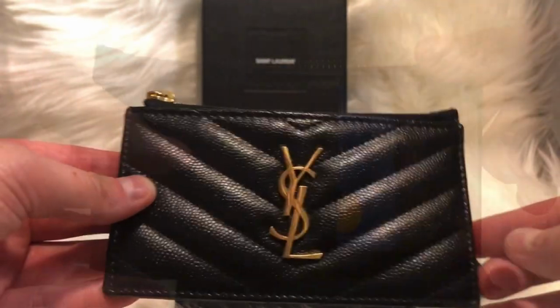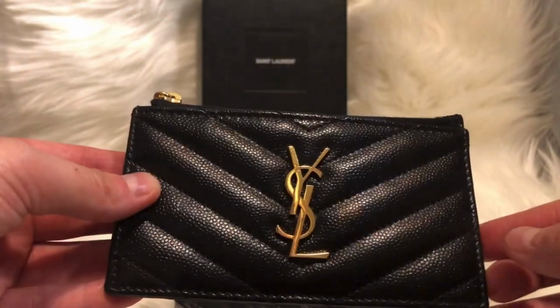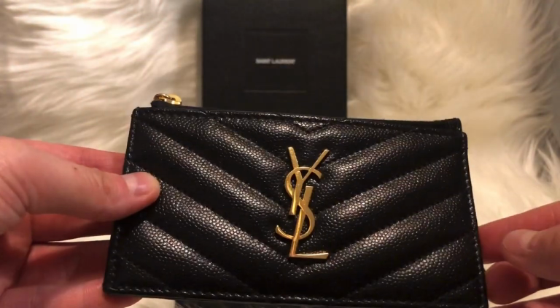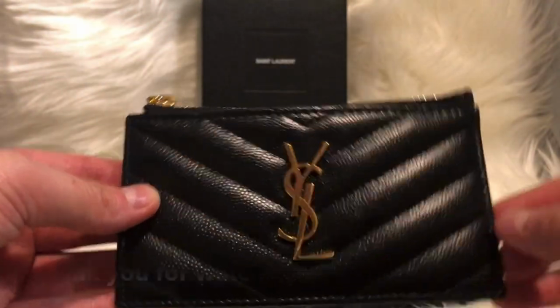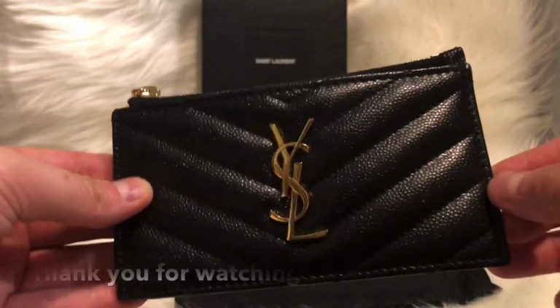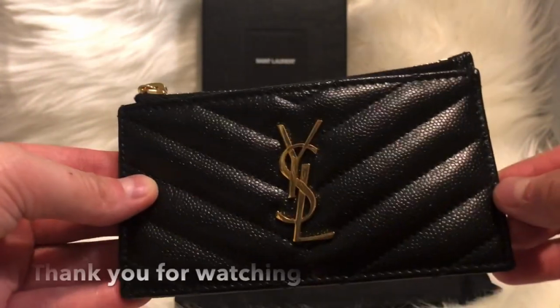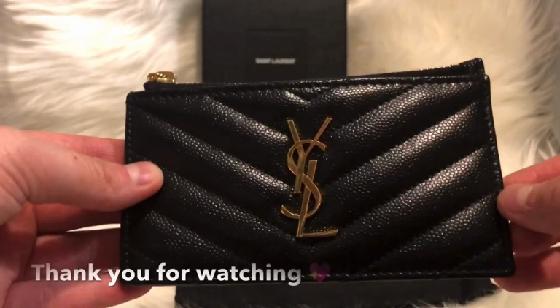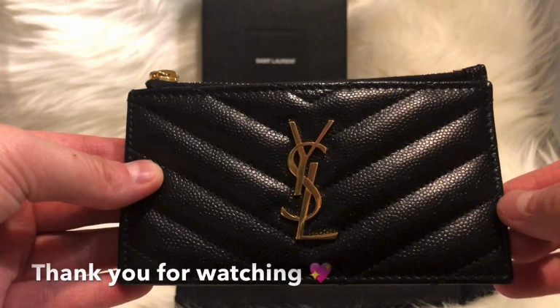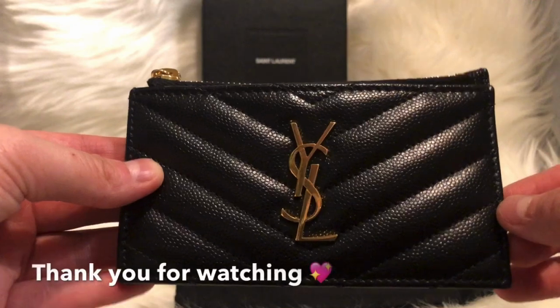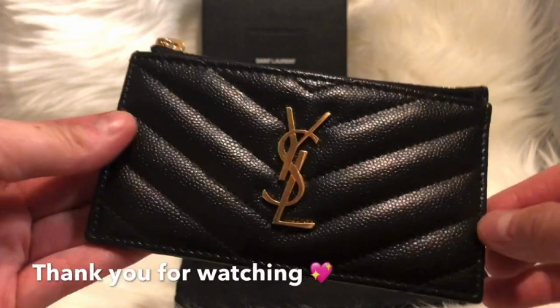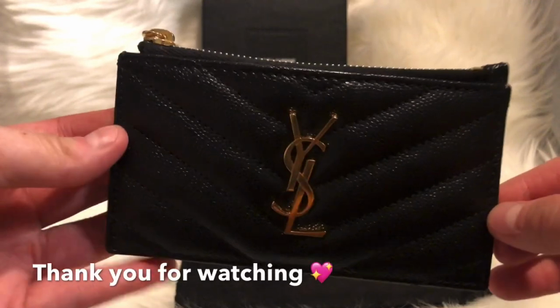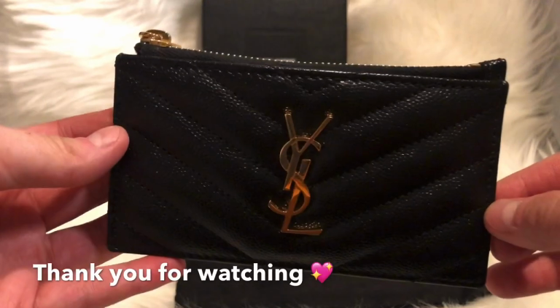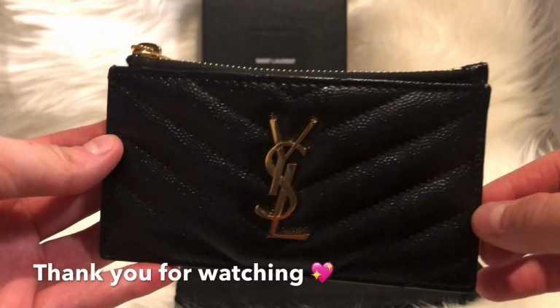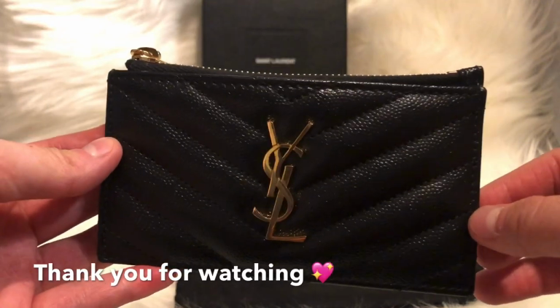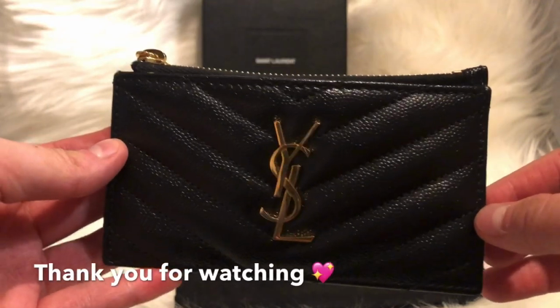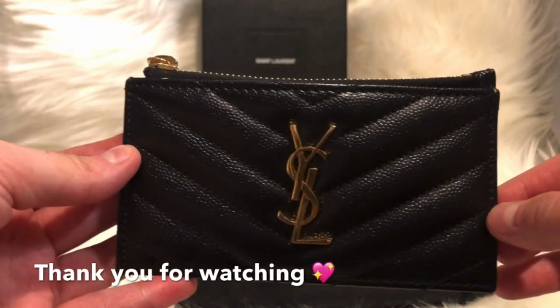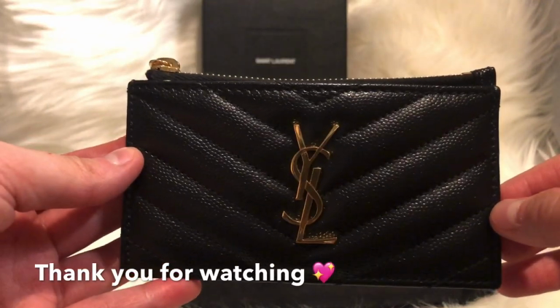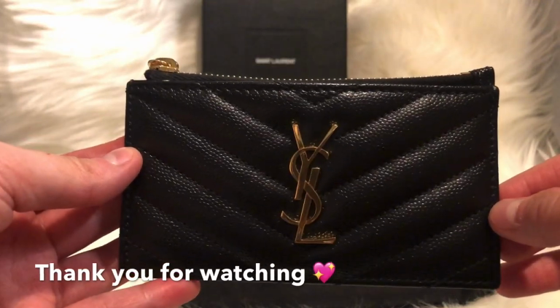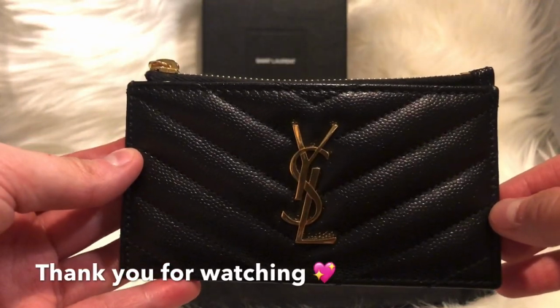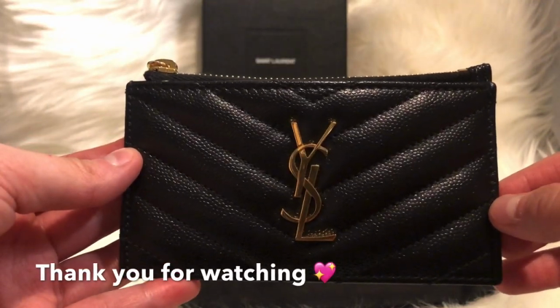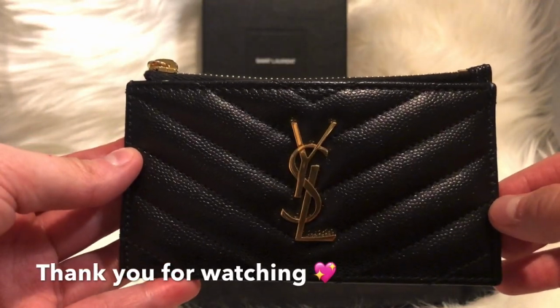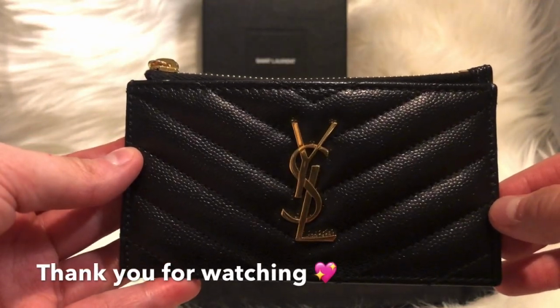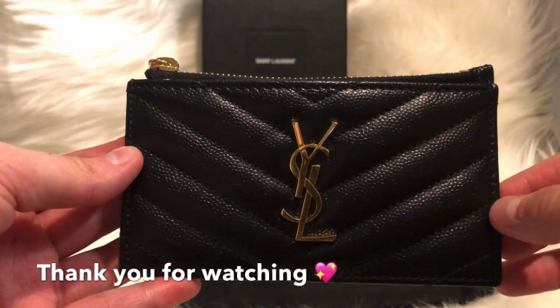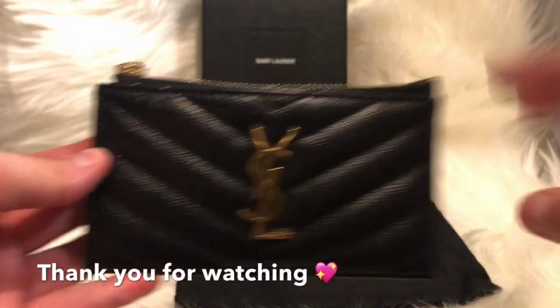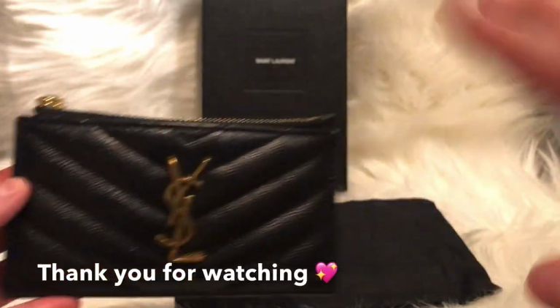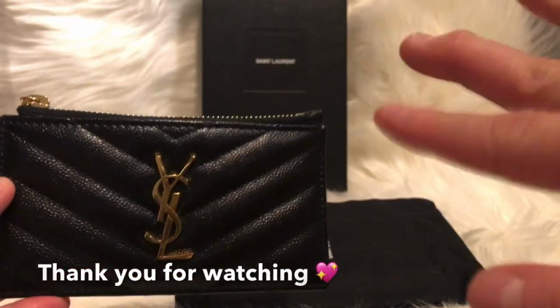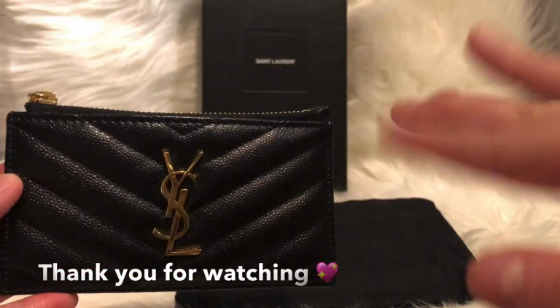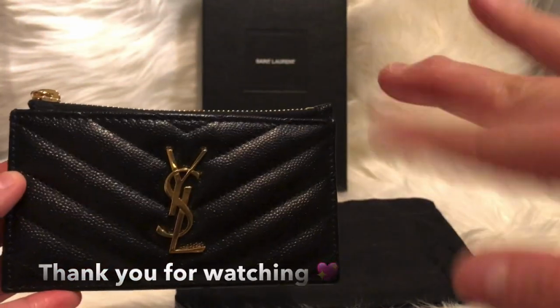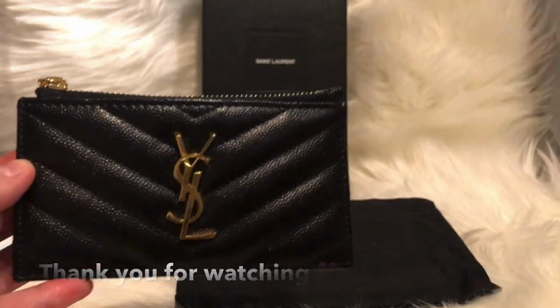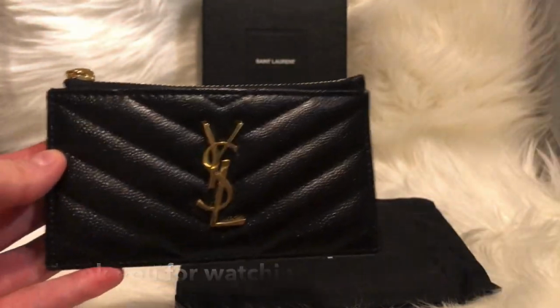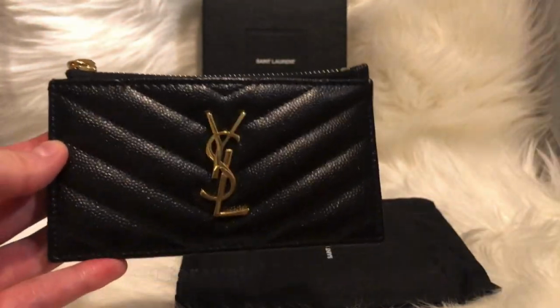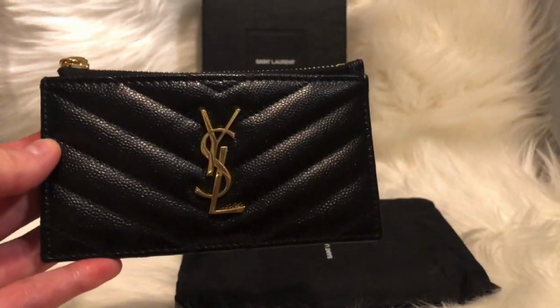I hope you enjoyed this quick review on this card case. Thank you for watching and I hope you subscribe — bye!